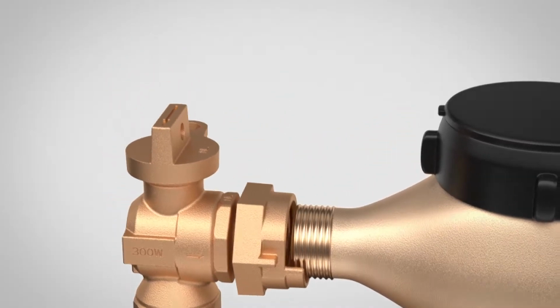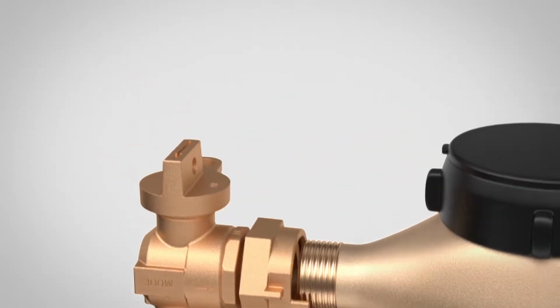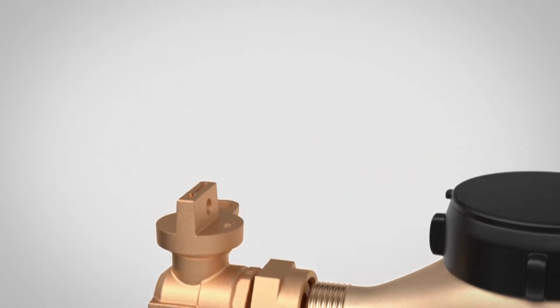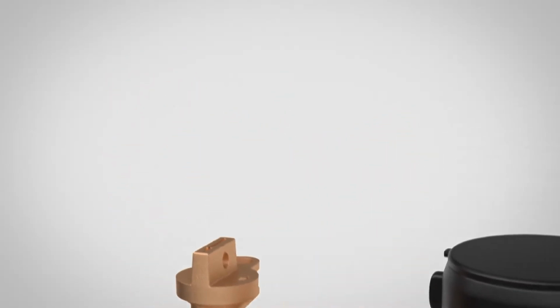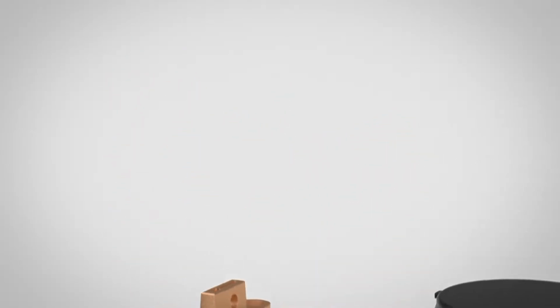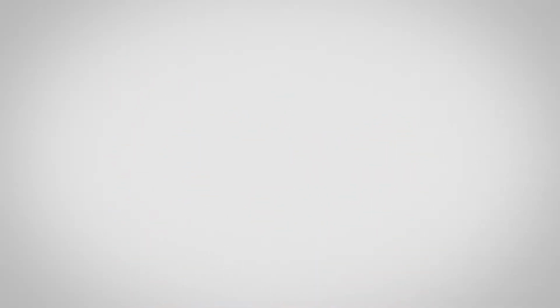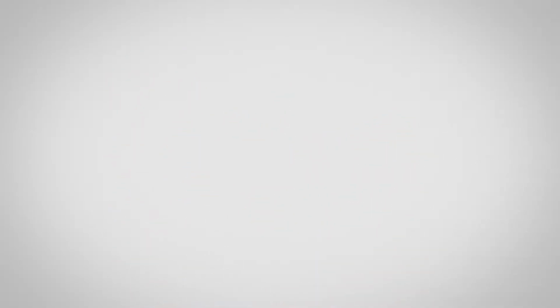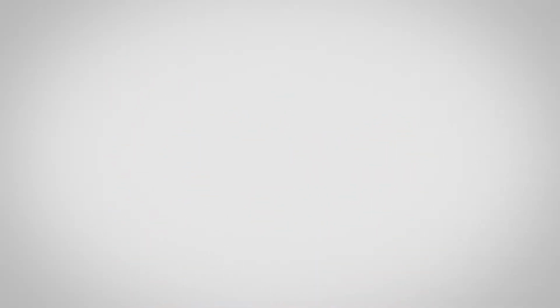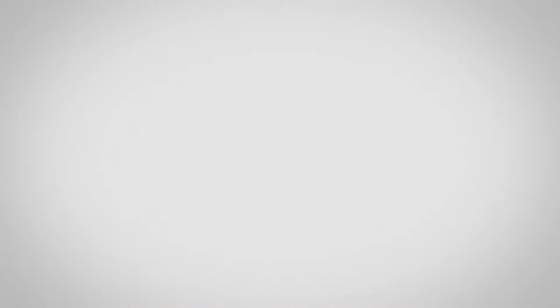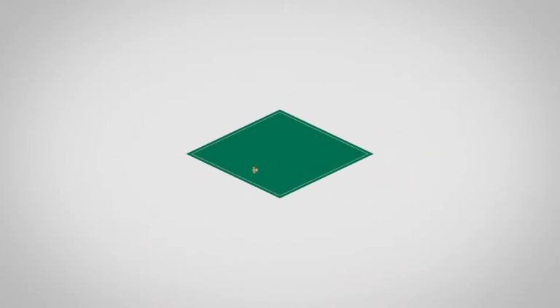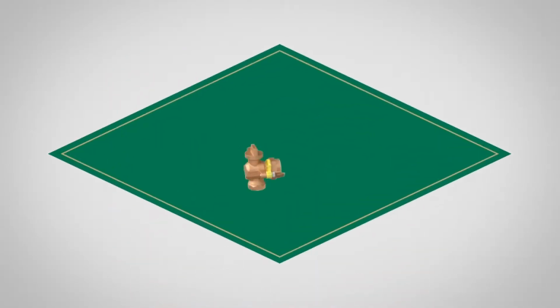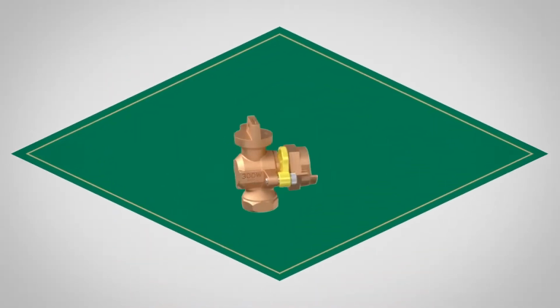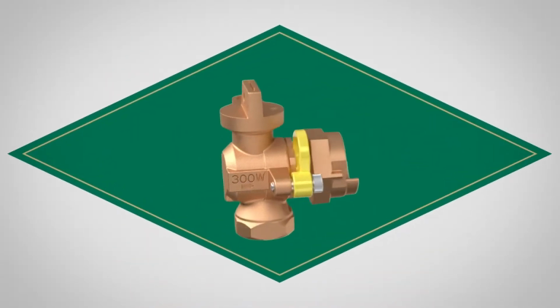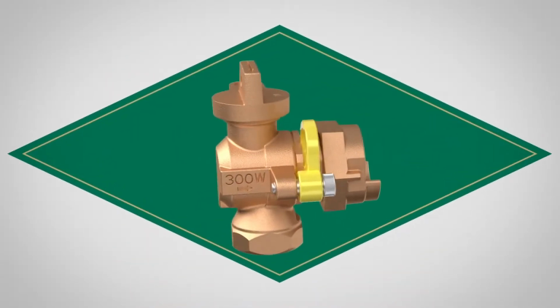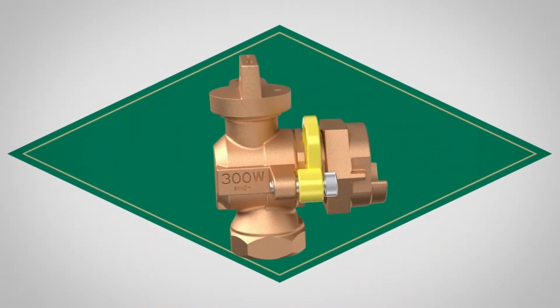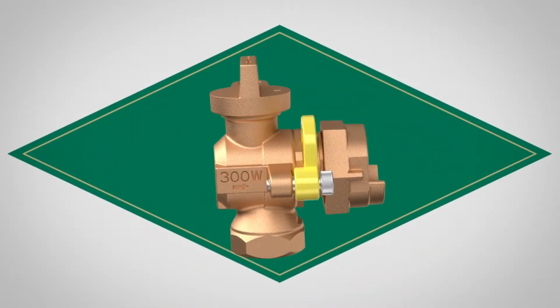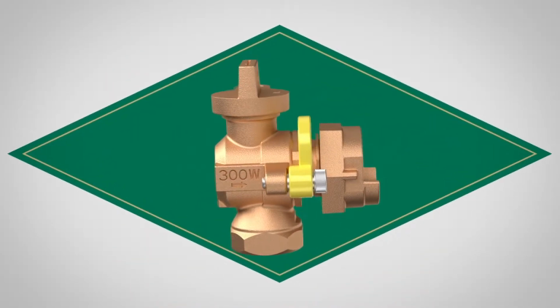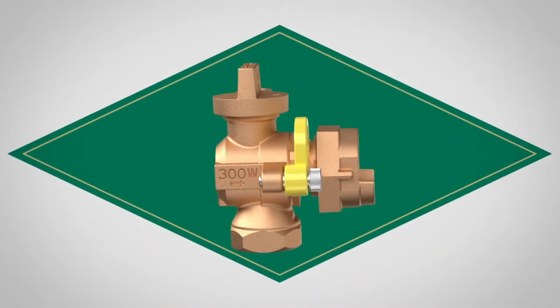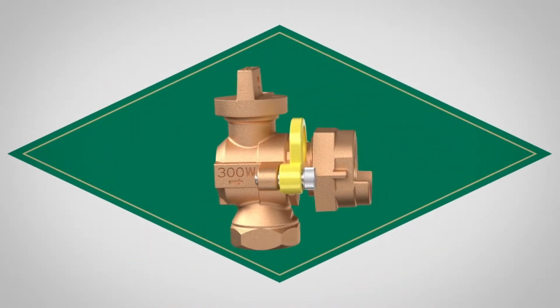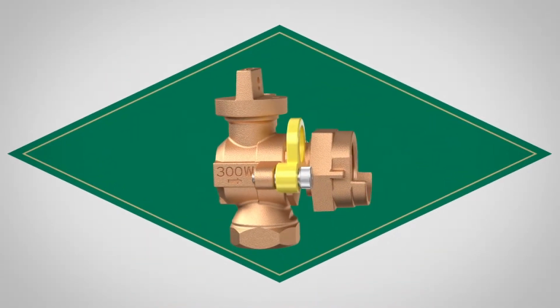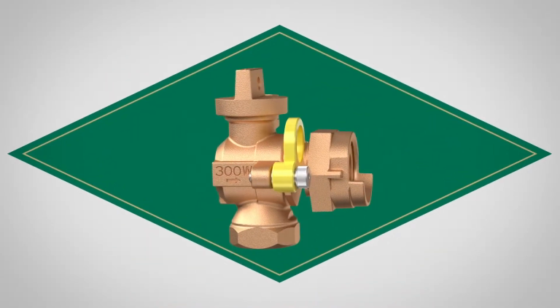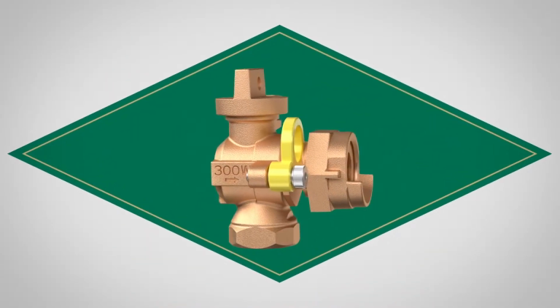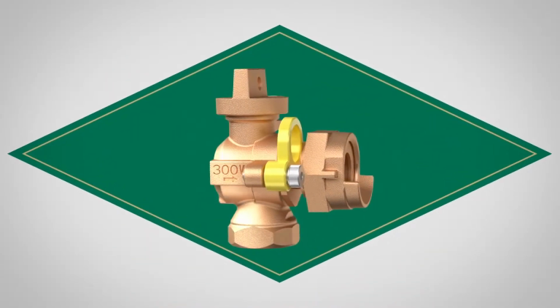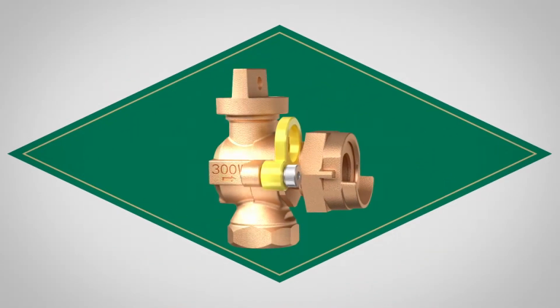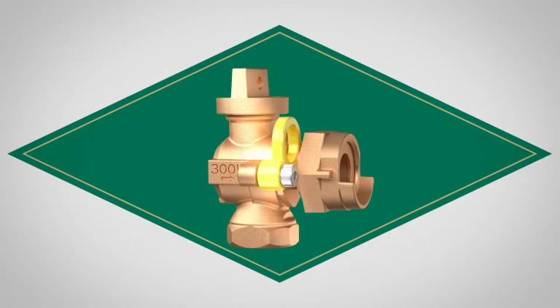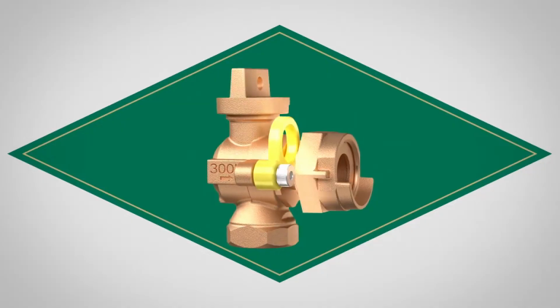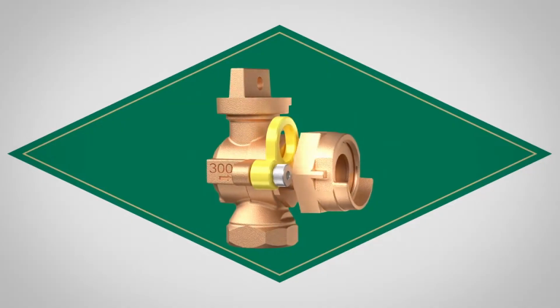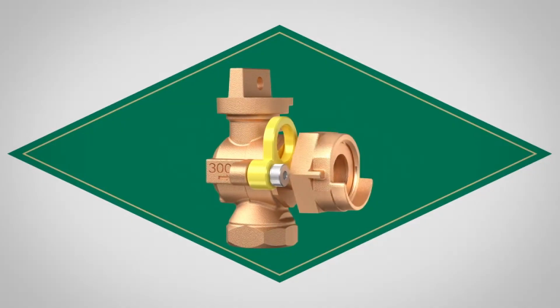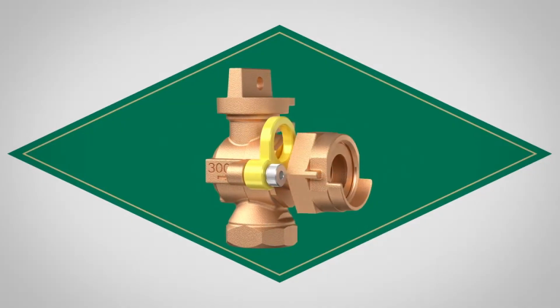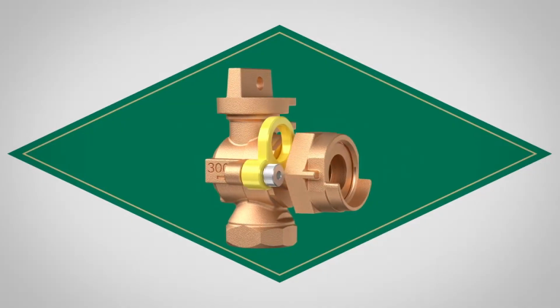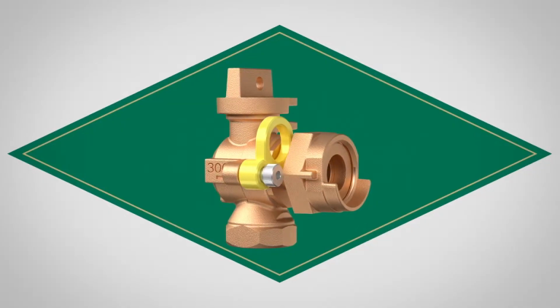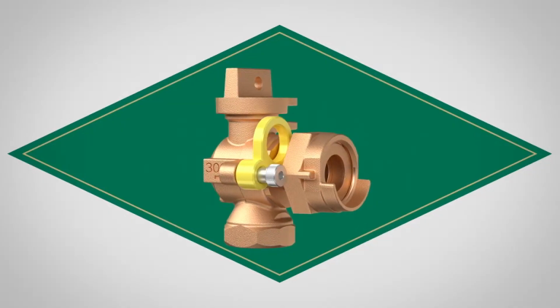That's why AY McDonald has come up with a solution. Meet the telescoping meter swivel ball valve.